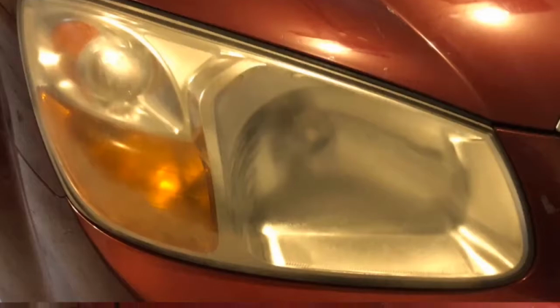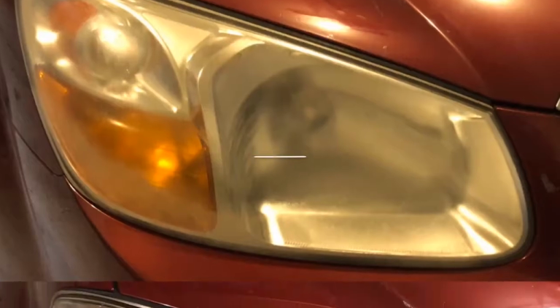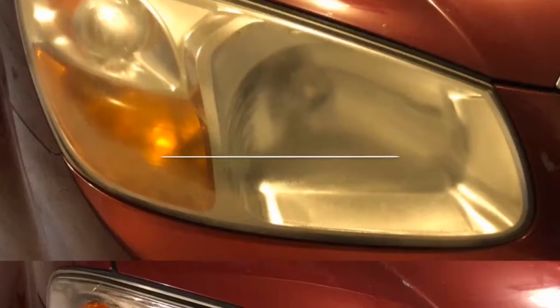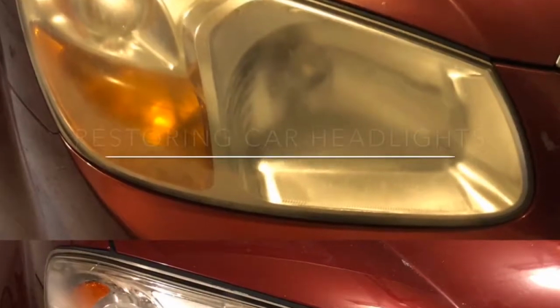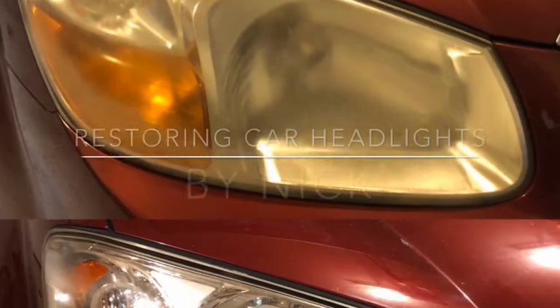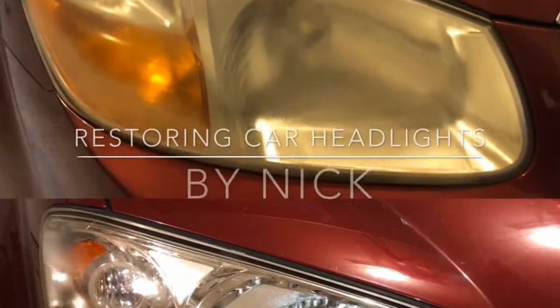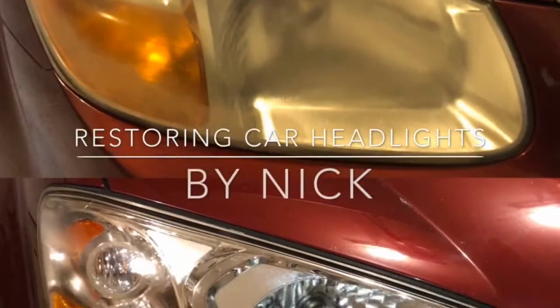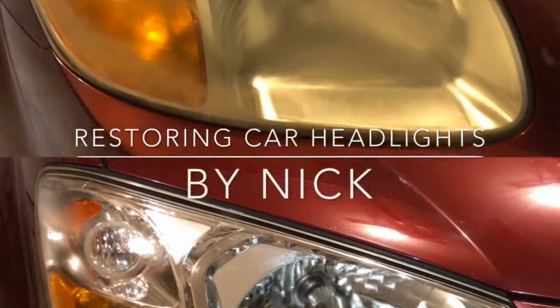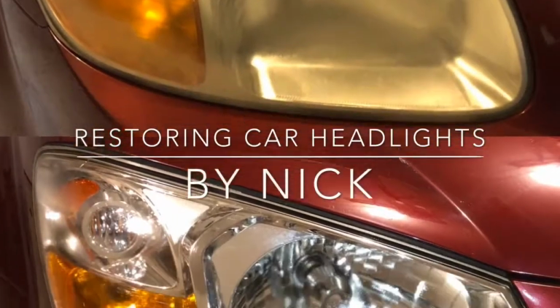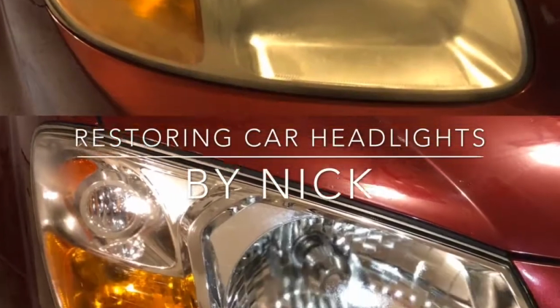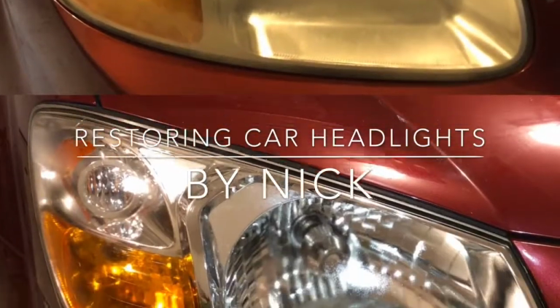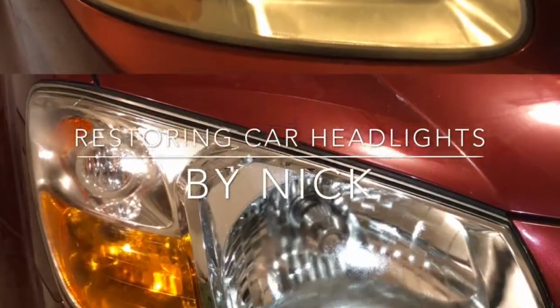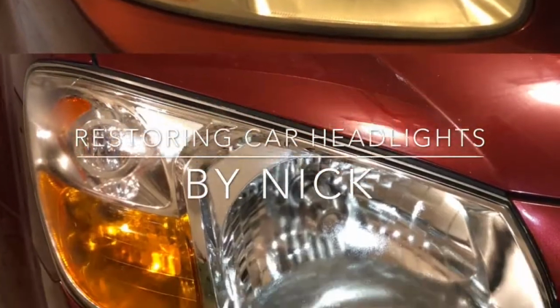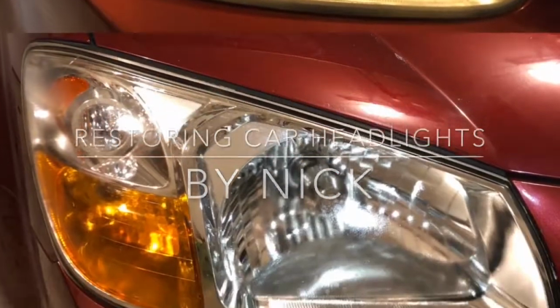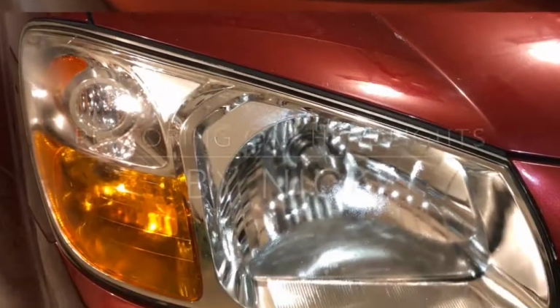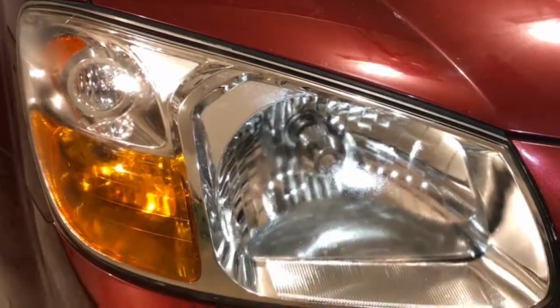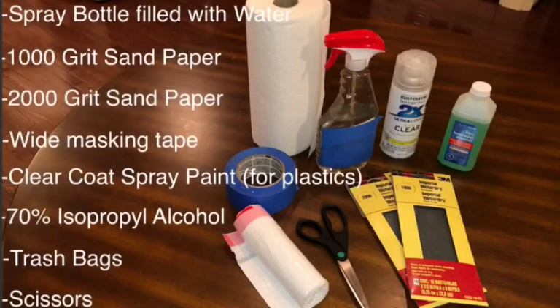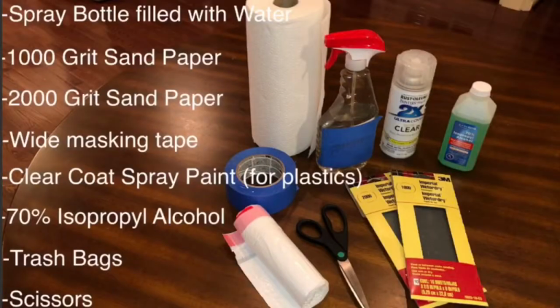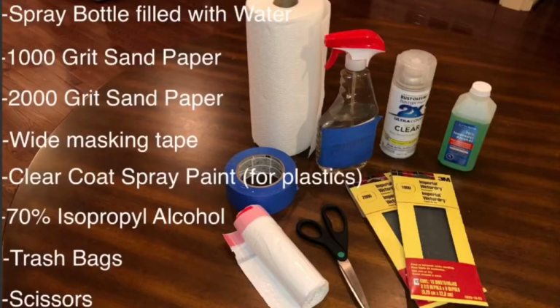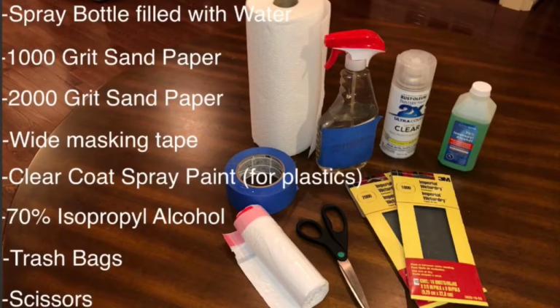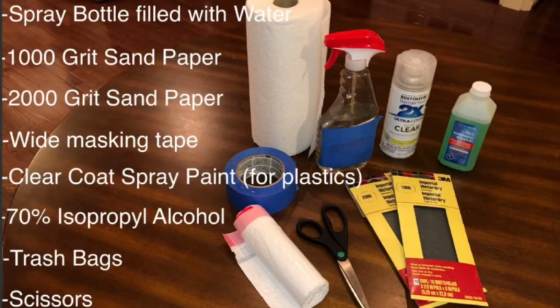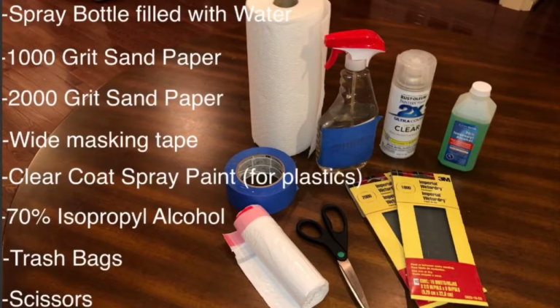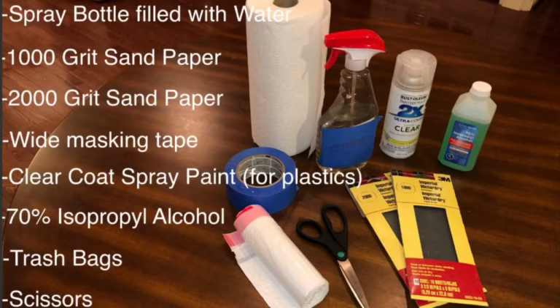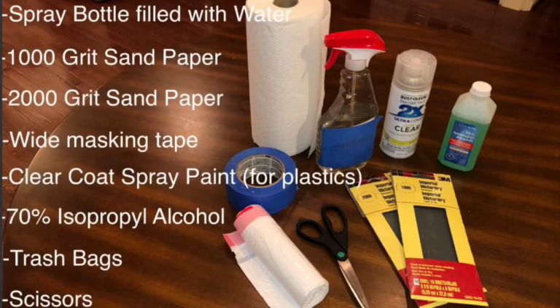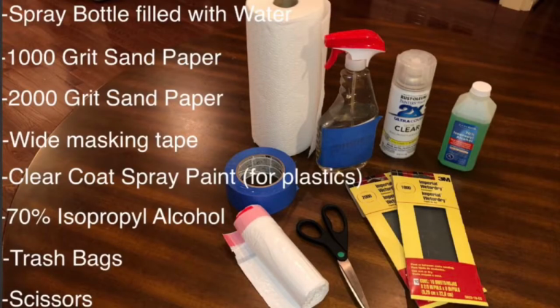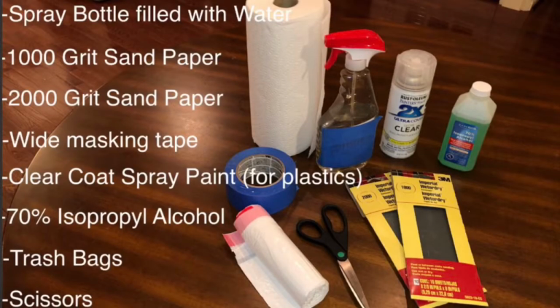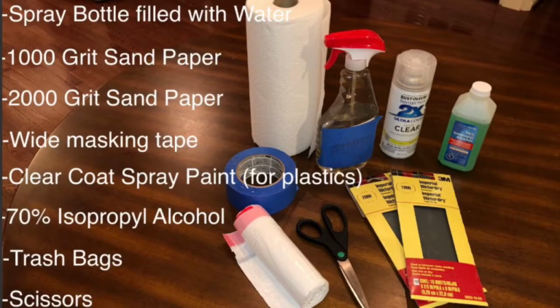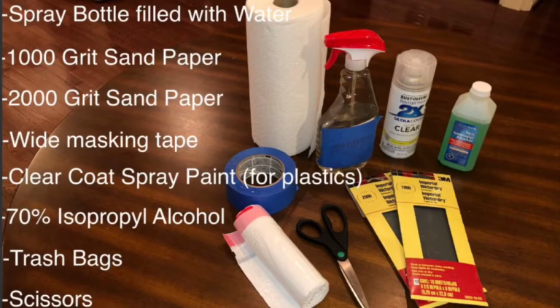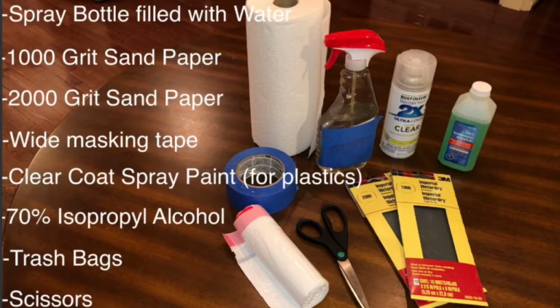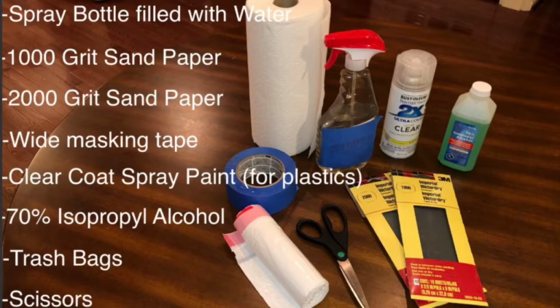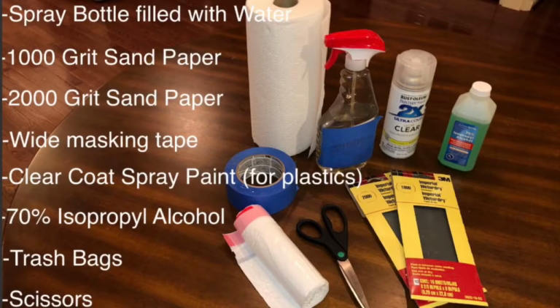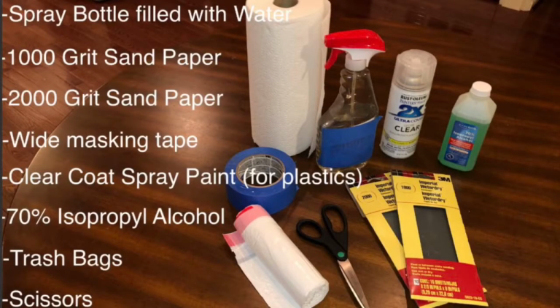This is how to restore headlights on a car. These are all the materials needed for this project.